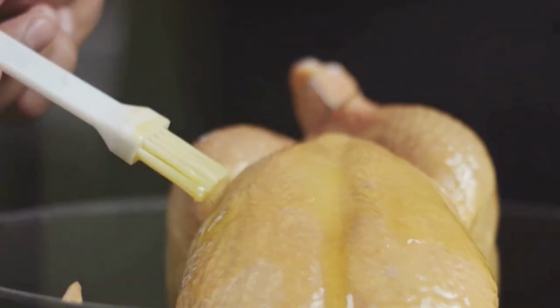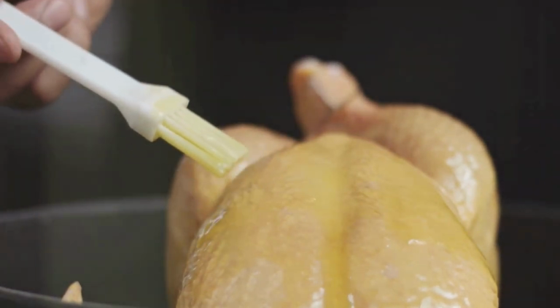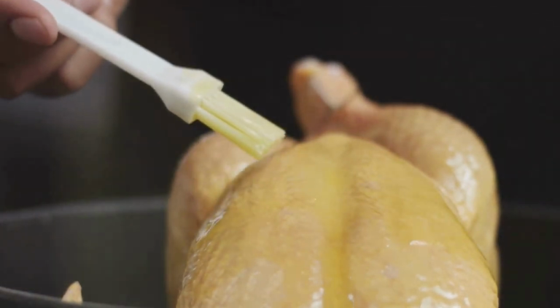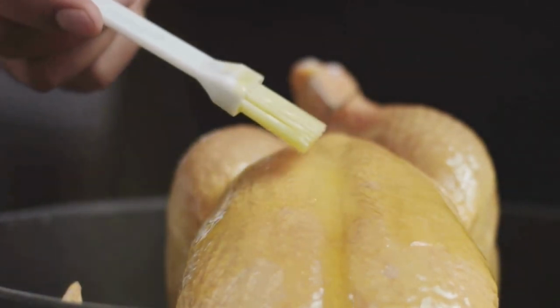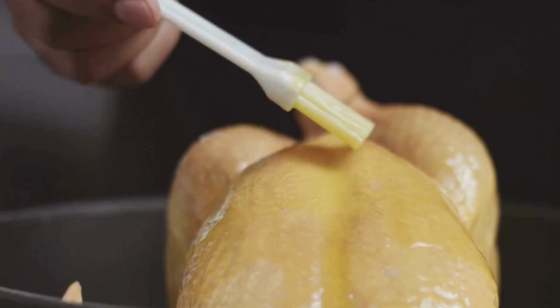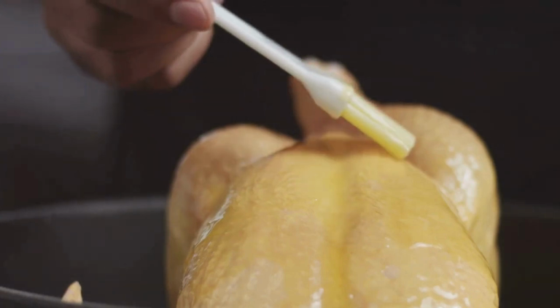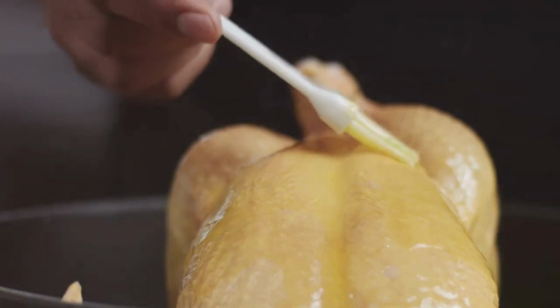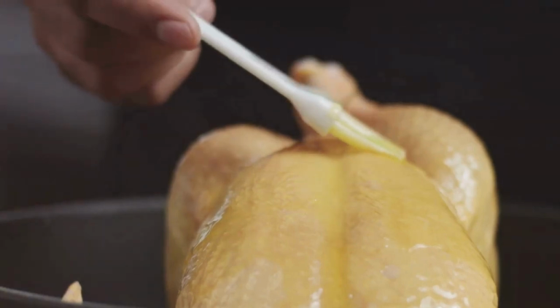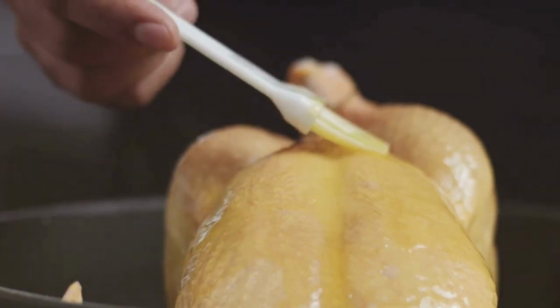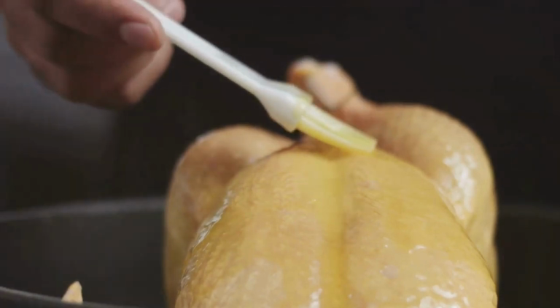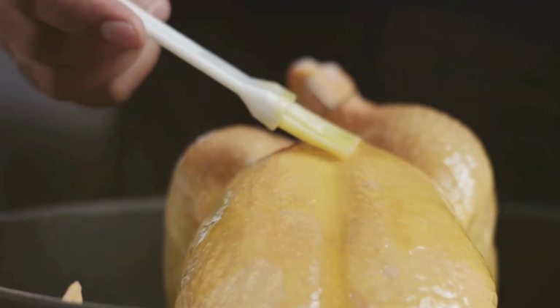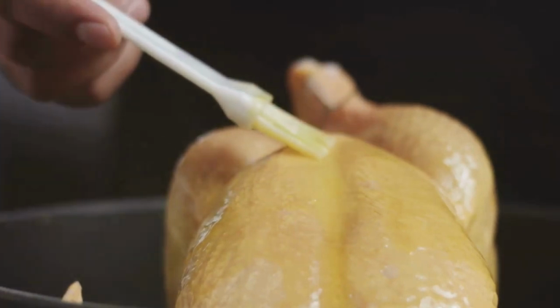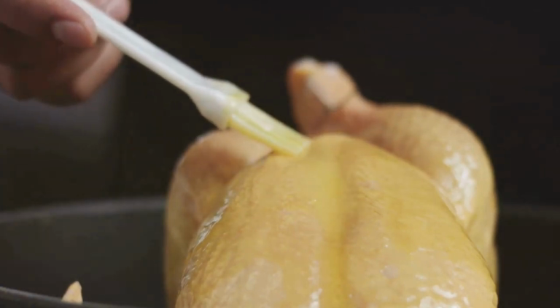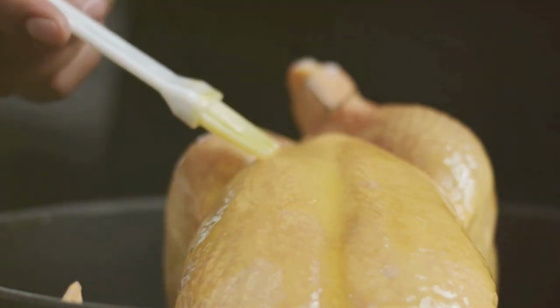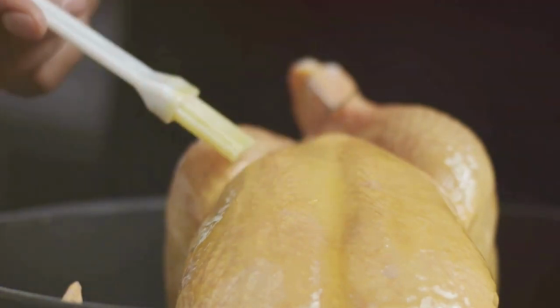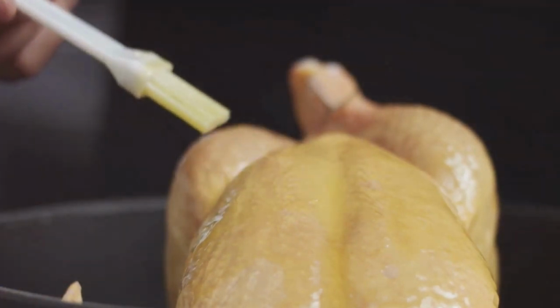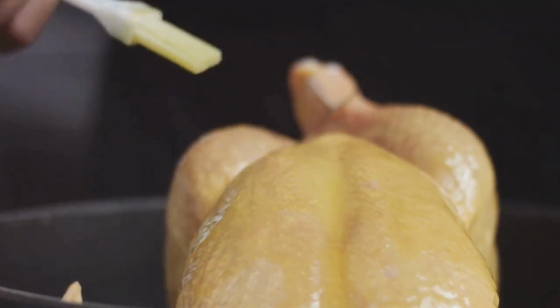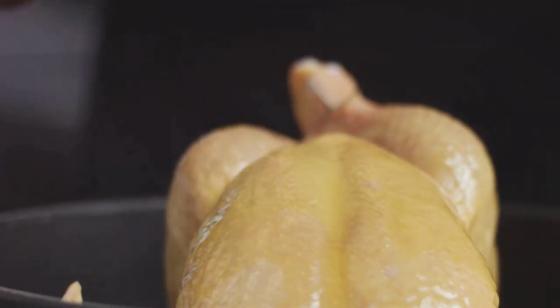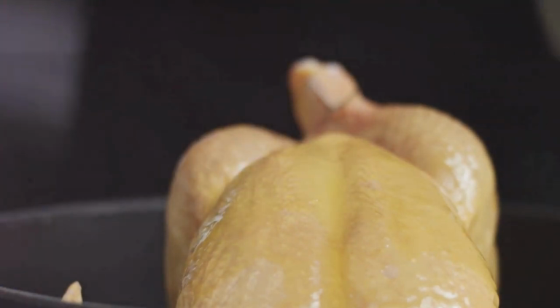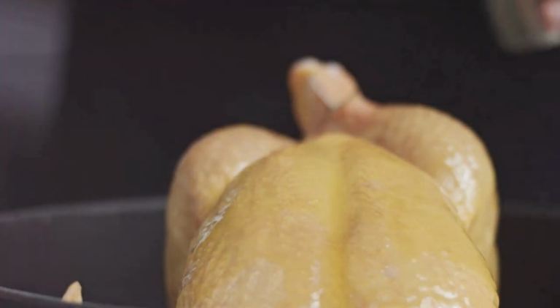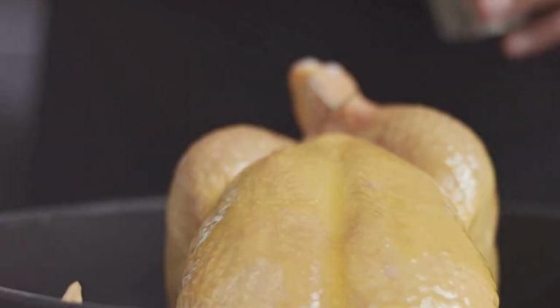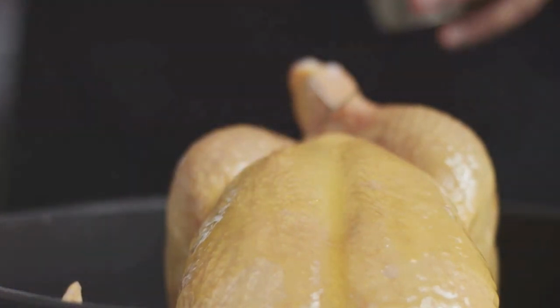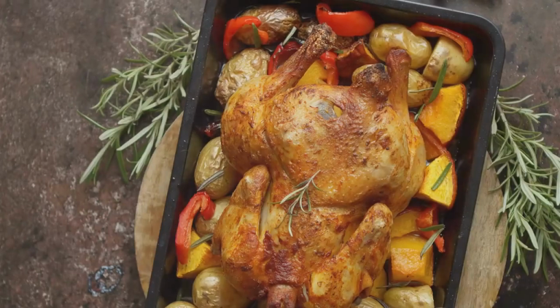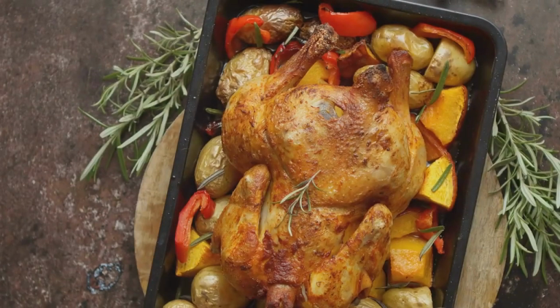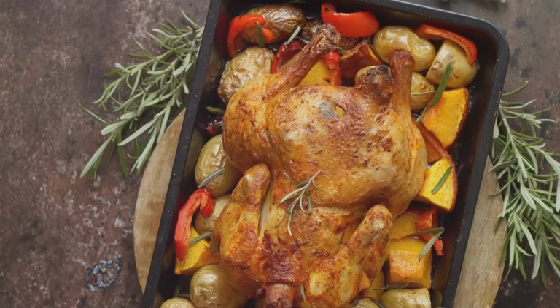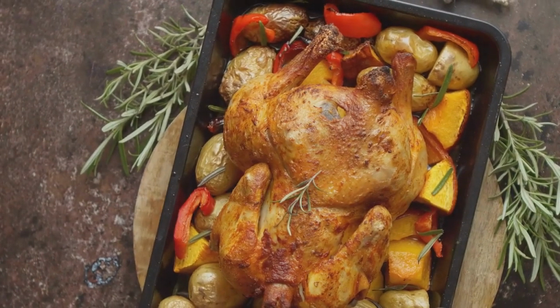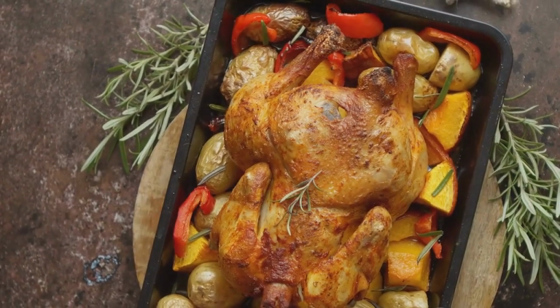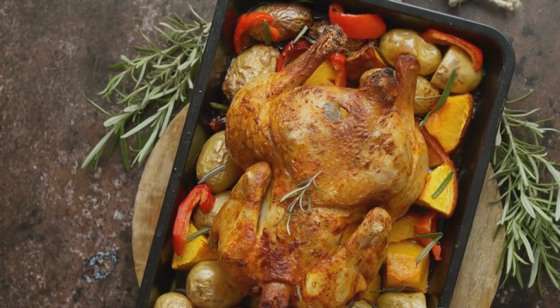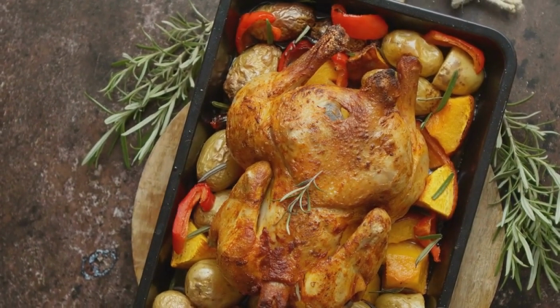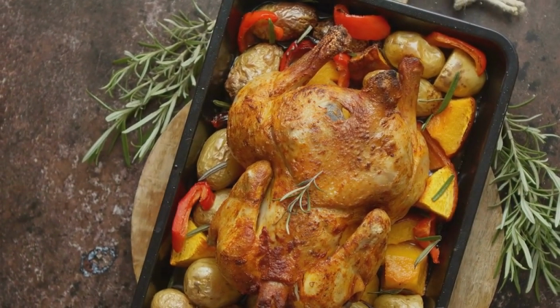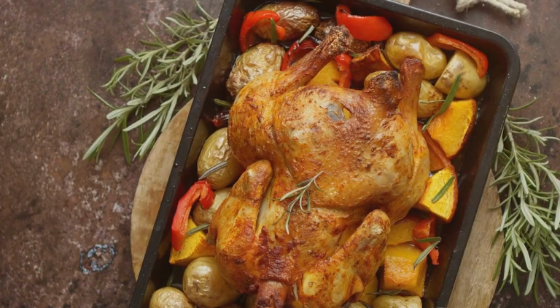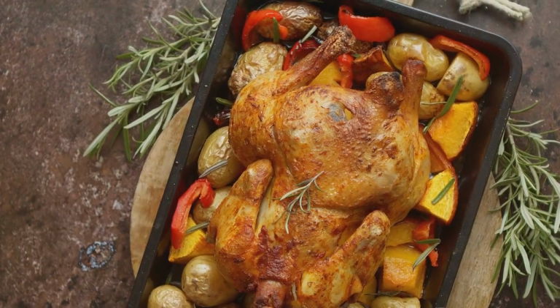Aromatics: onion, apple, lemon, and/or orange cut into two-inch pieces, one and a half cups. Three cups water, plus more as needed.